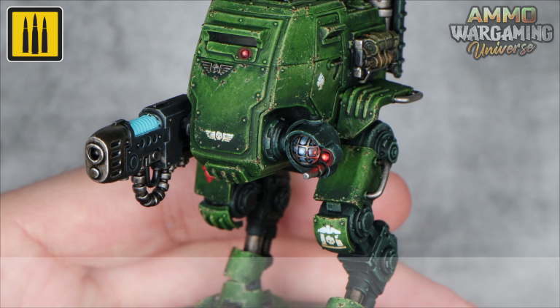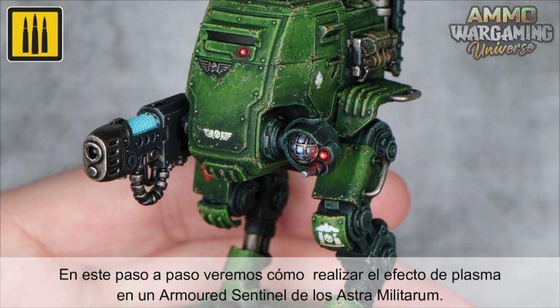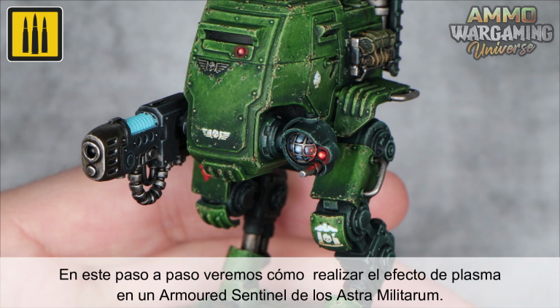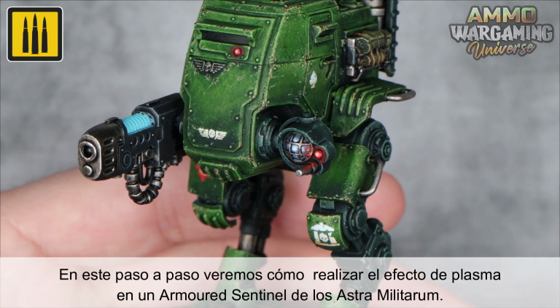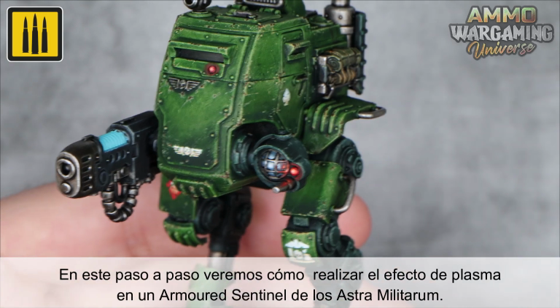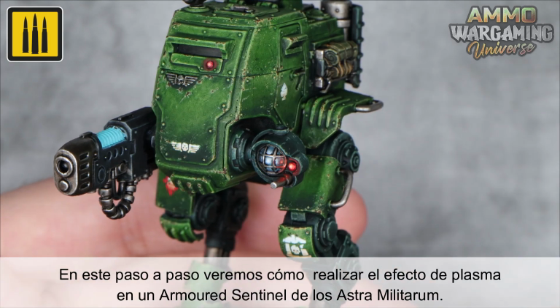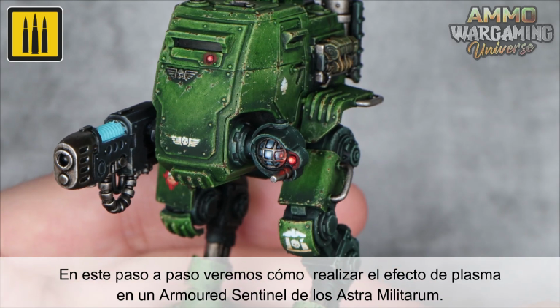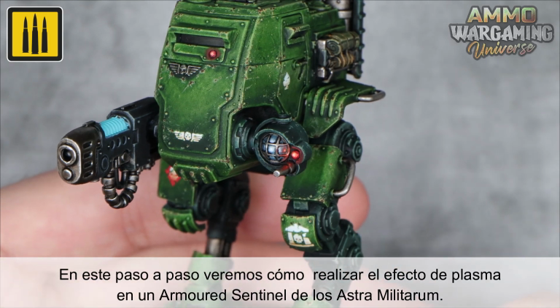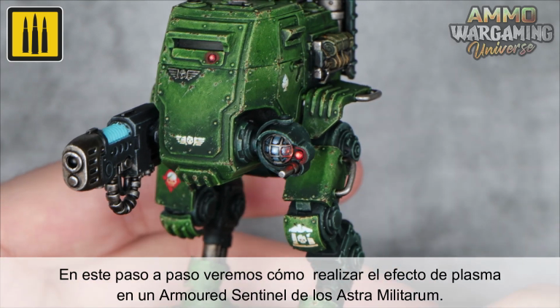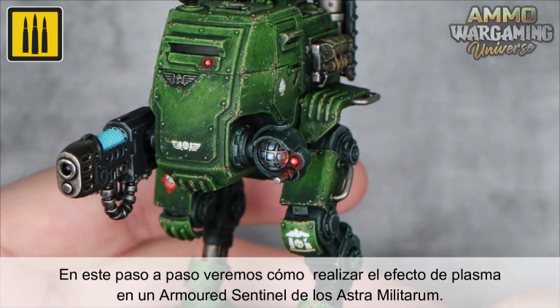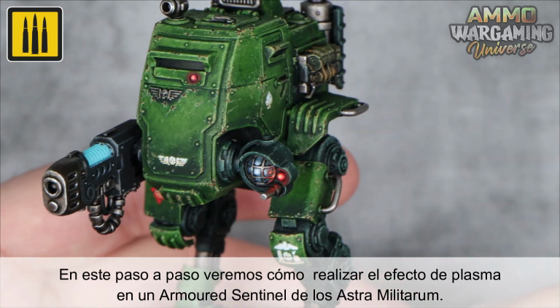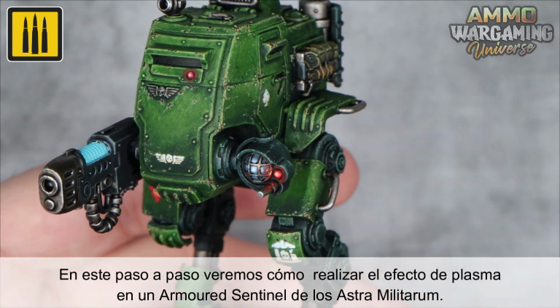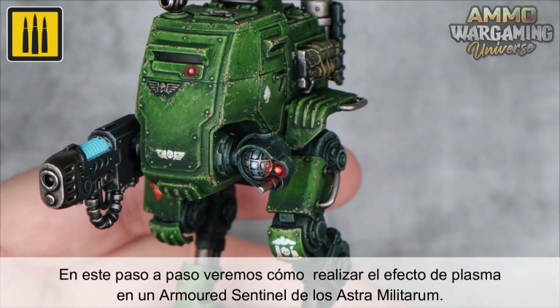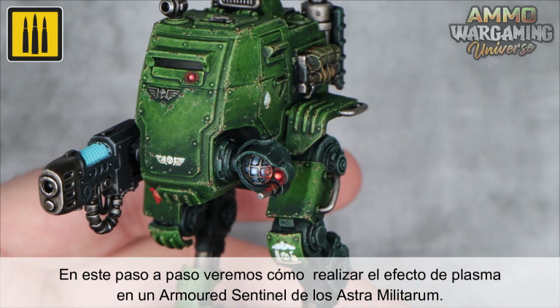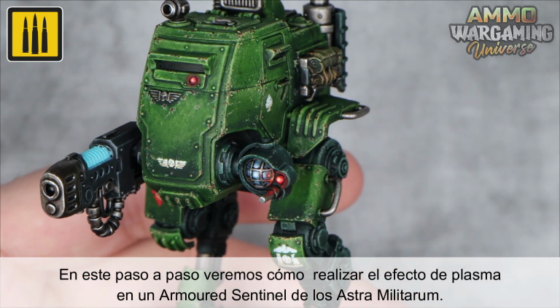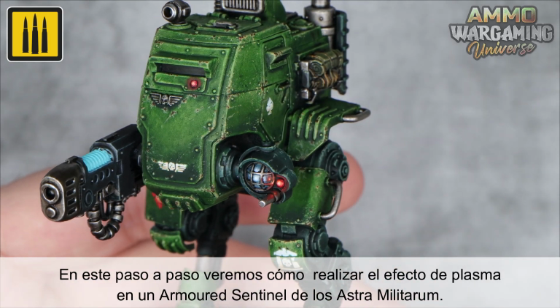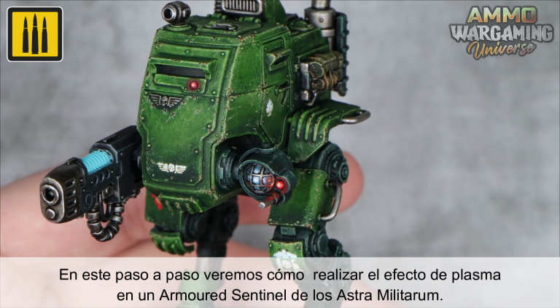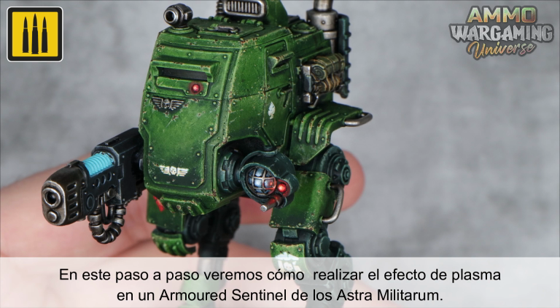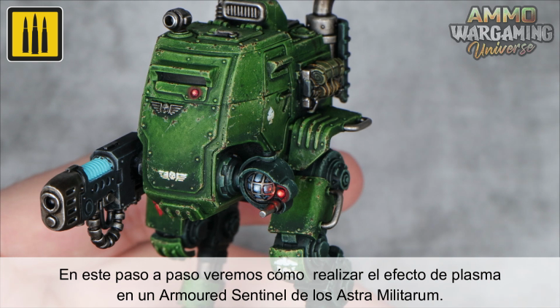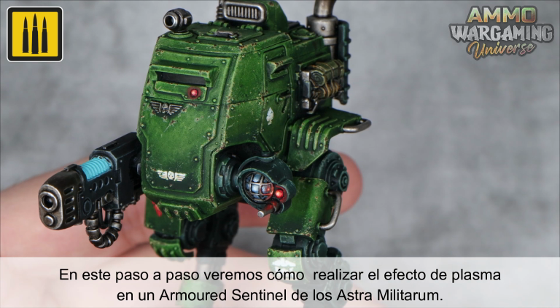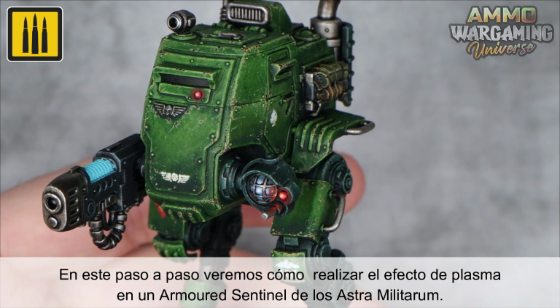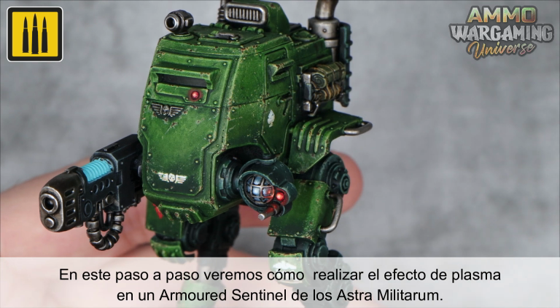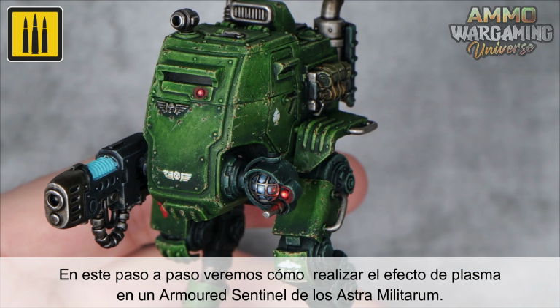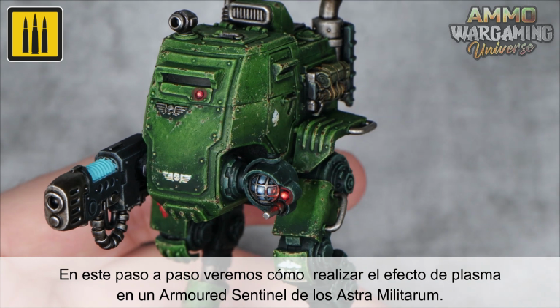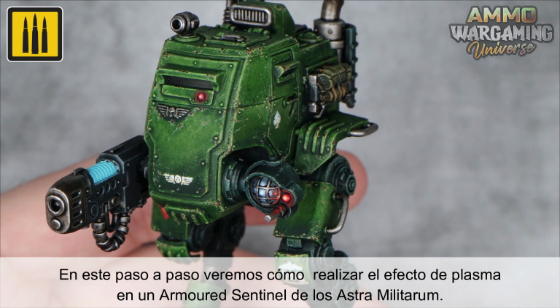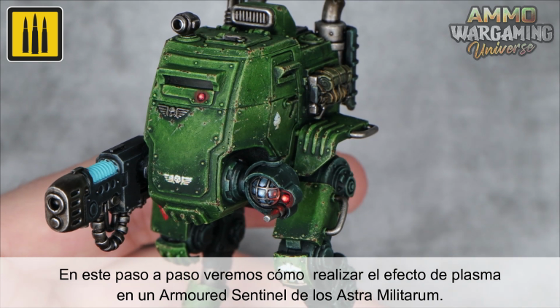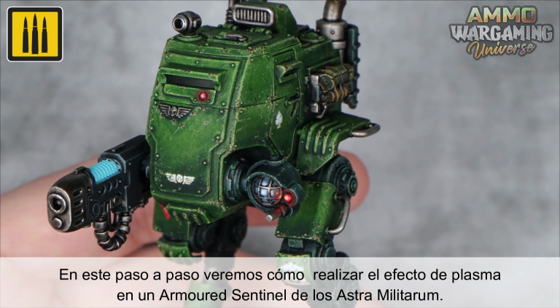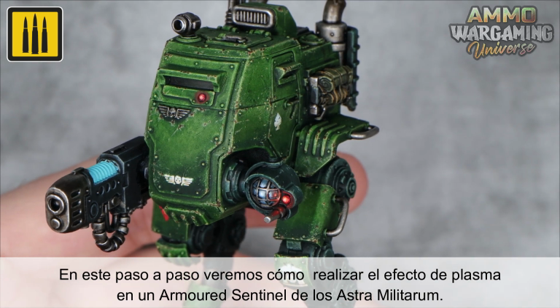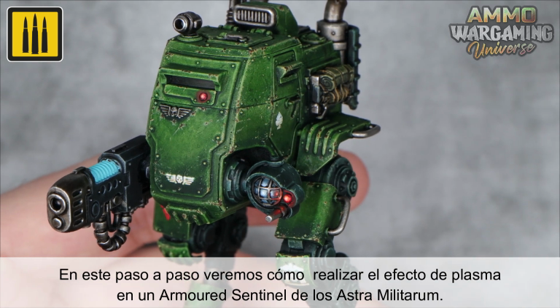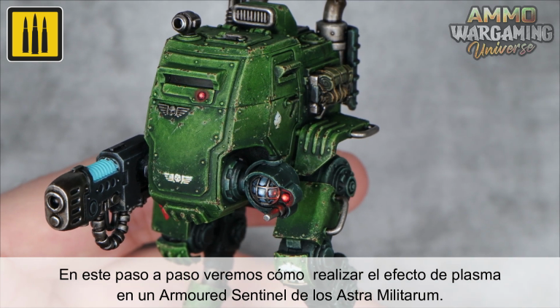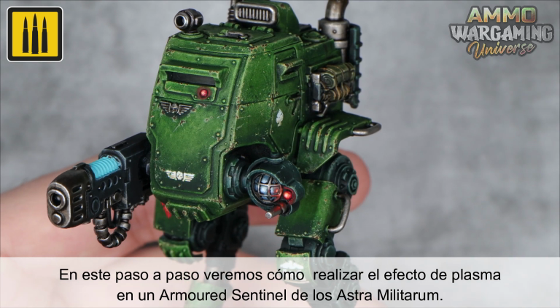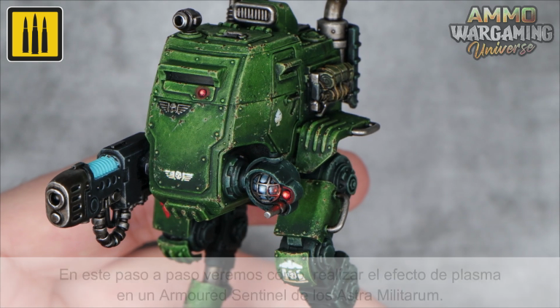In this step-by-step video, you will be shown how to create the plasma effect on an armored sentinel of the Astra Militarum.